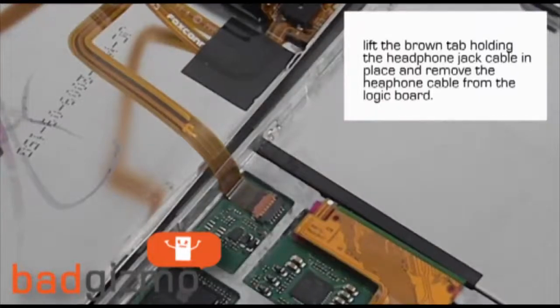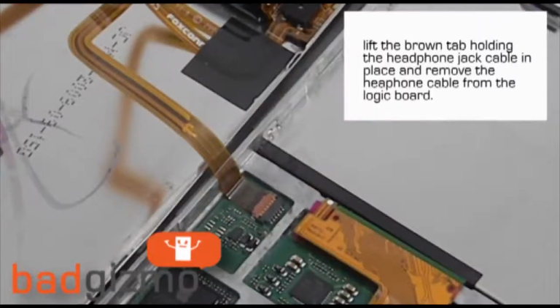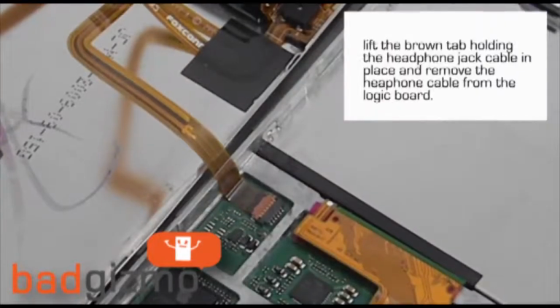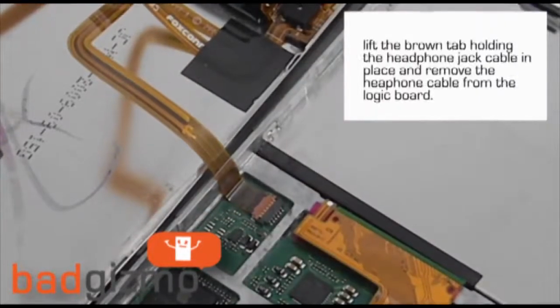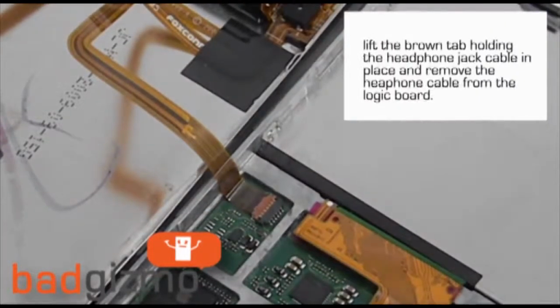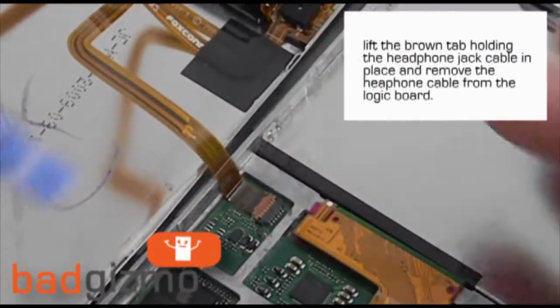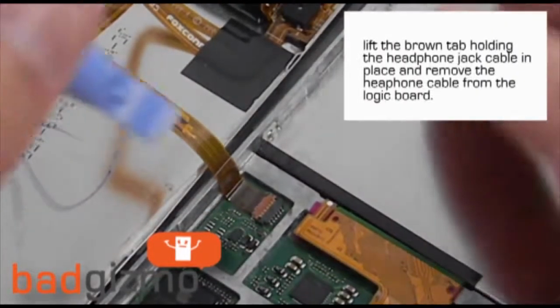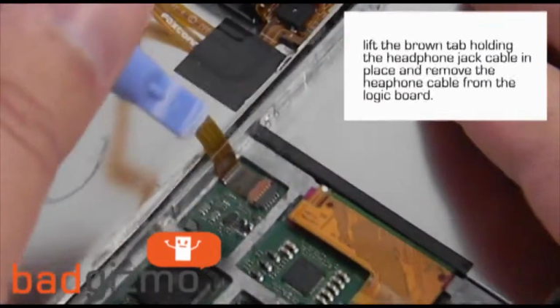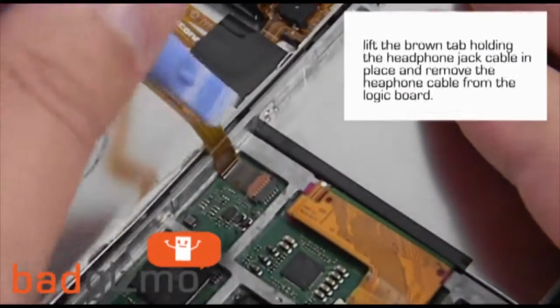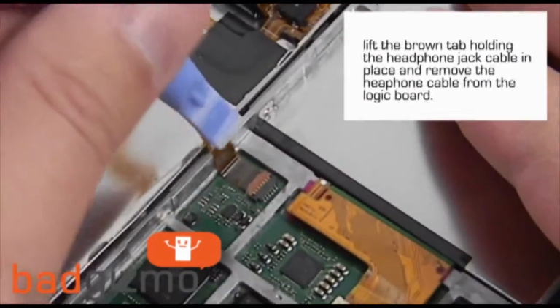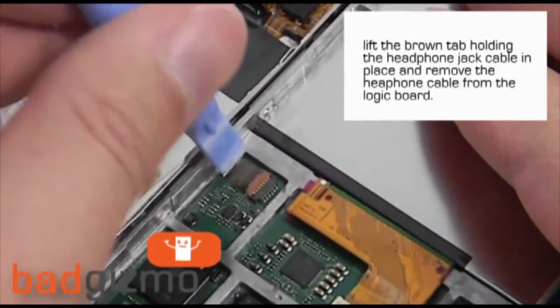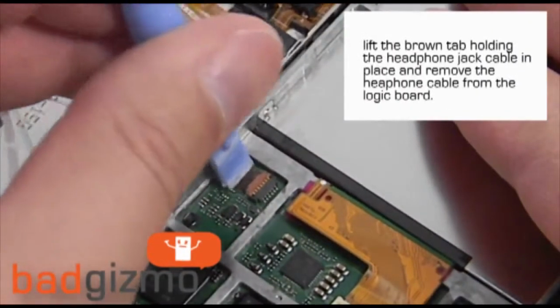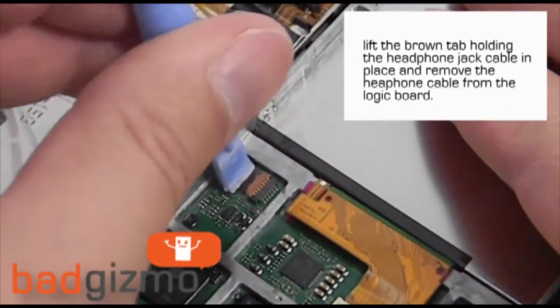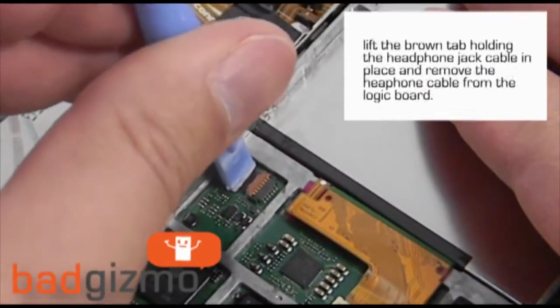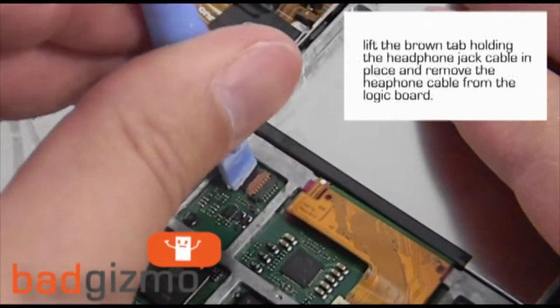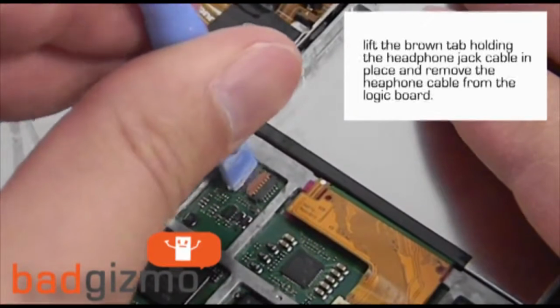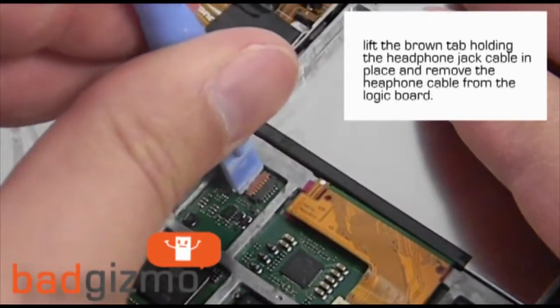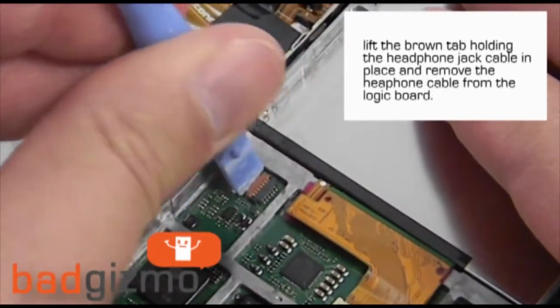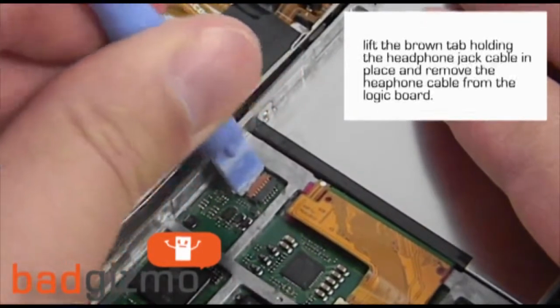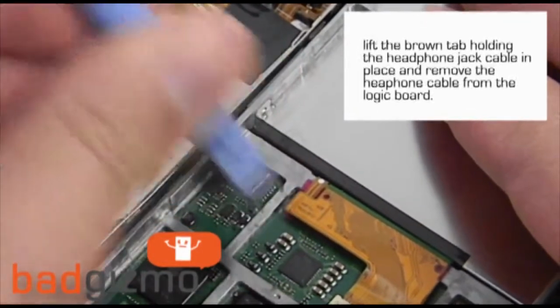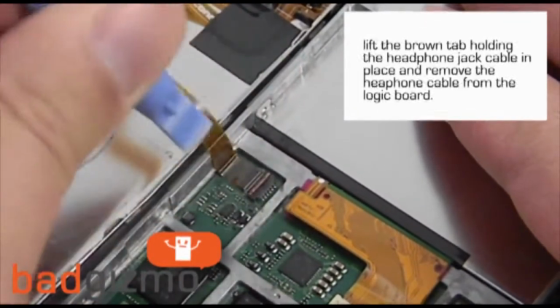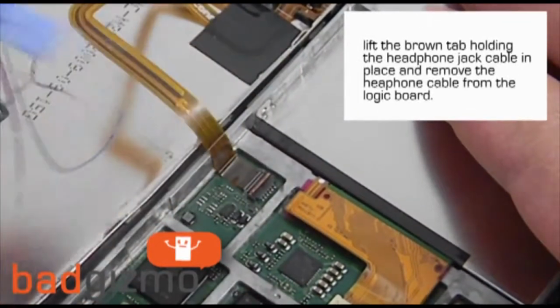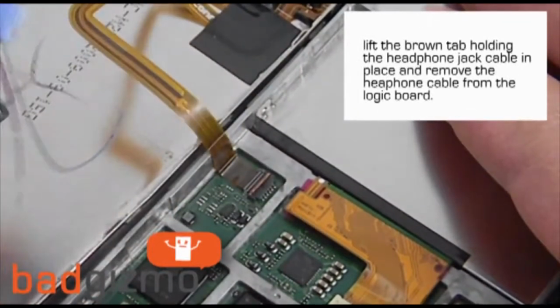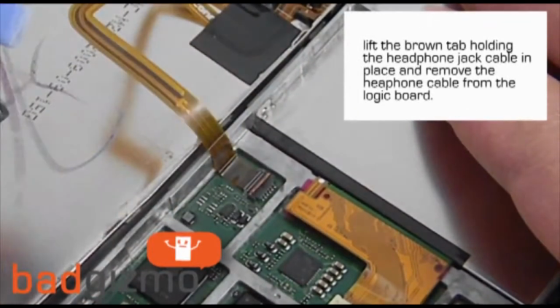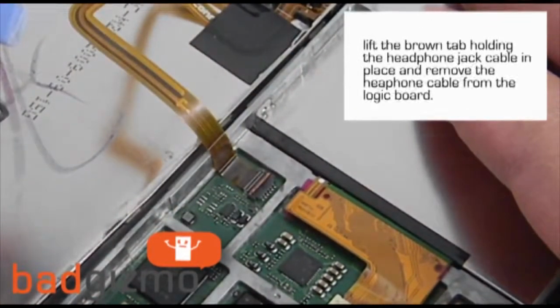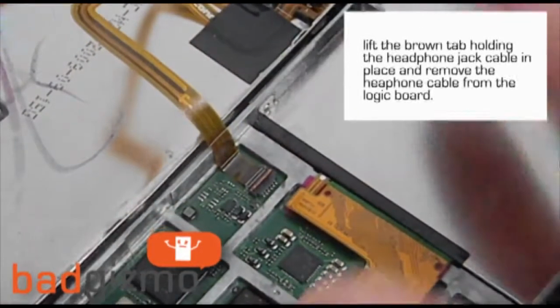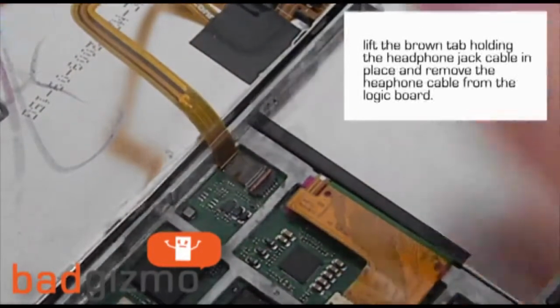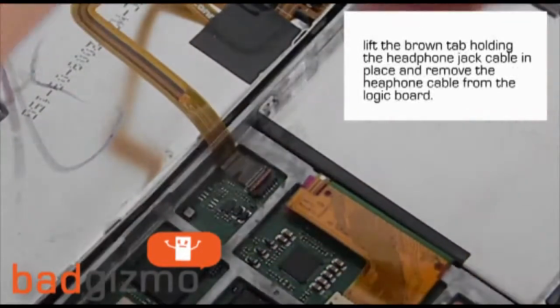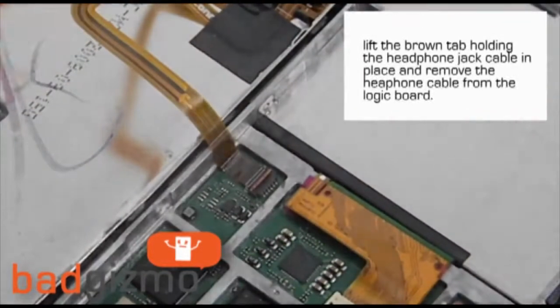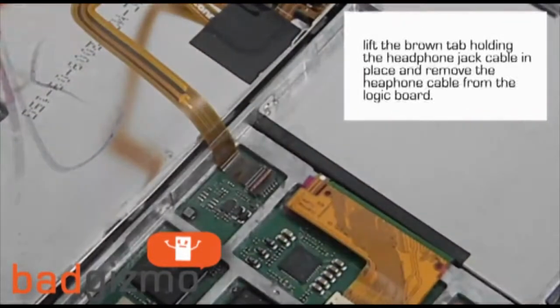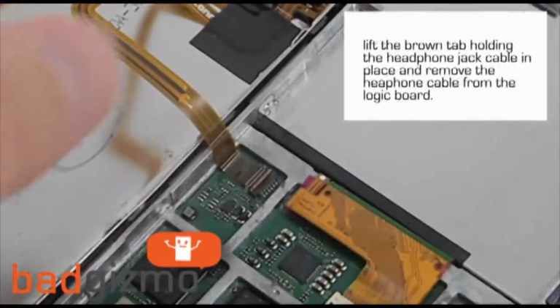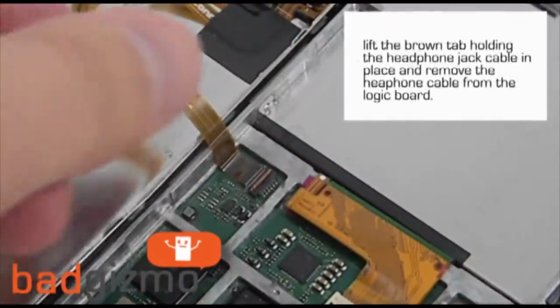Lift the brown clip holding the headphone jack cable to the logic board, and then remove that cable from the board.